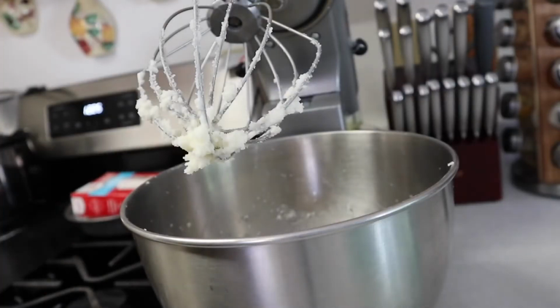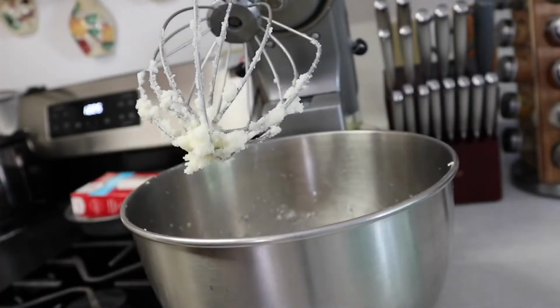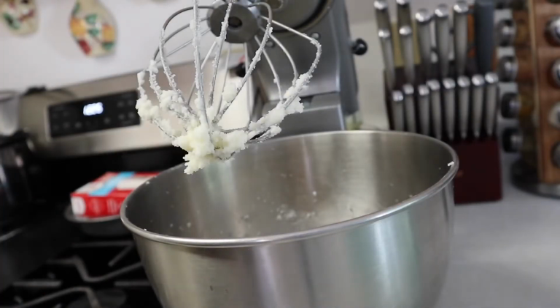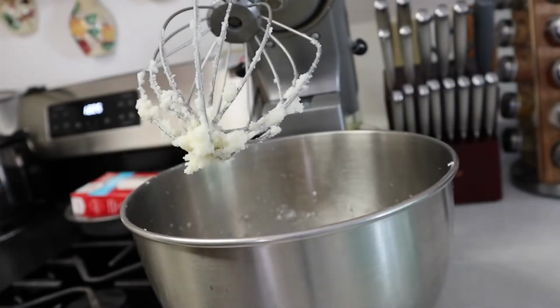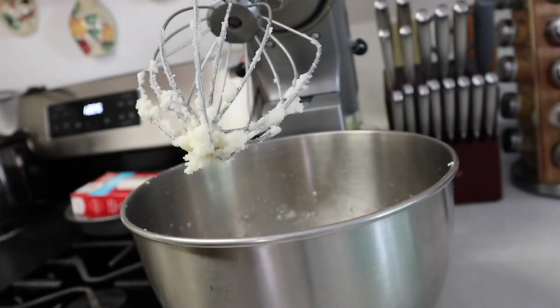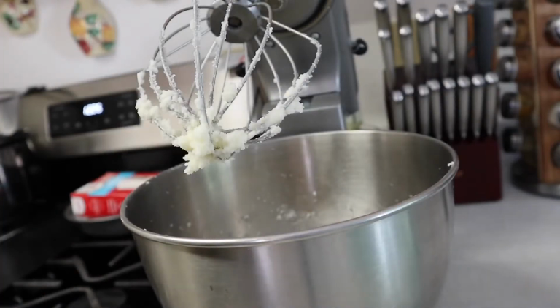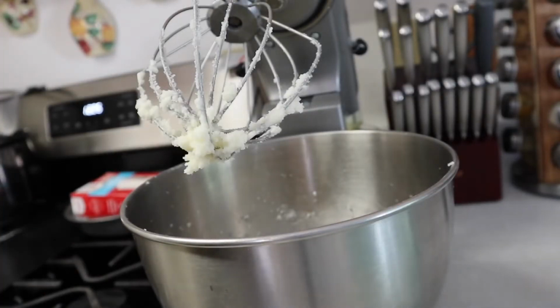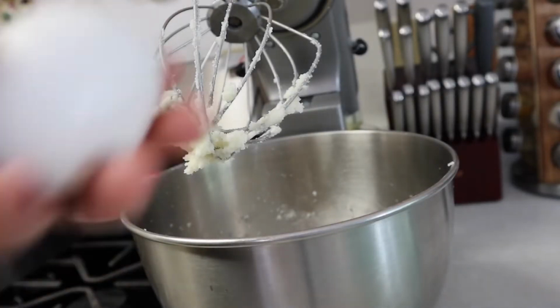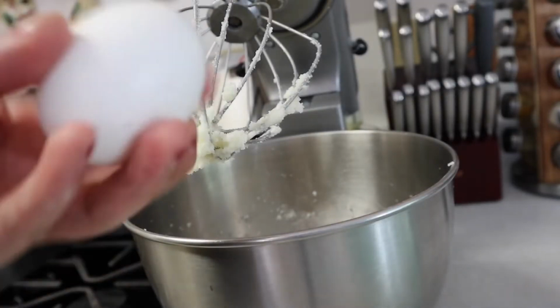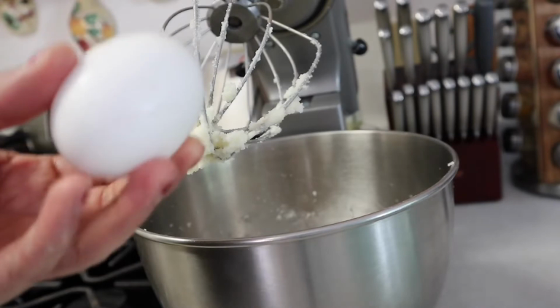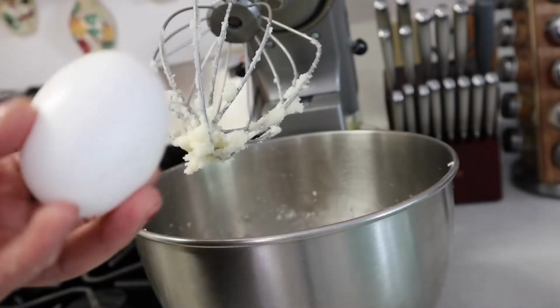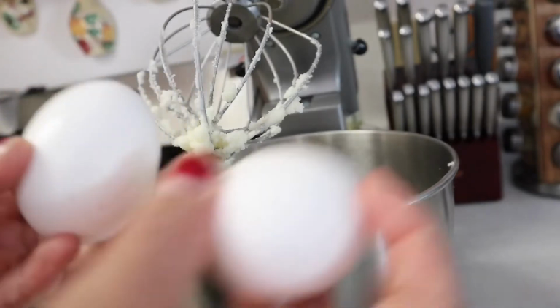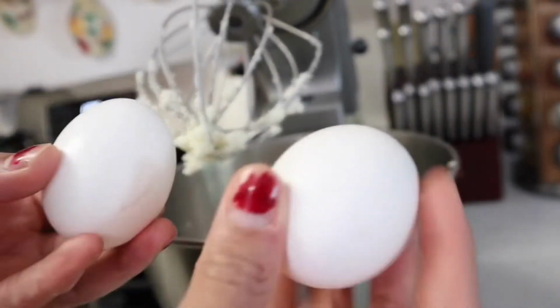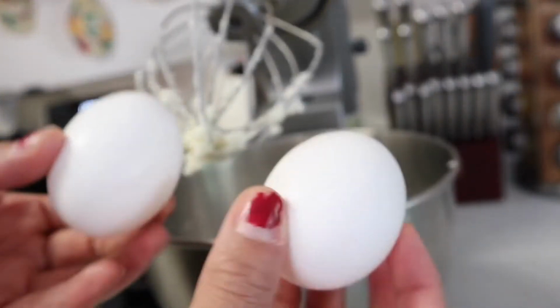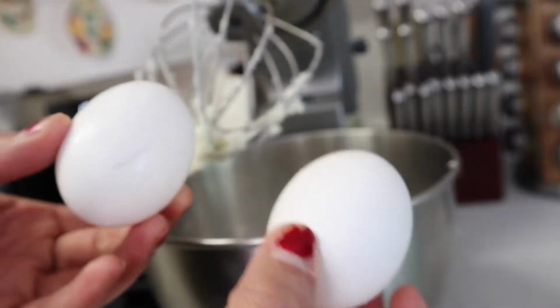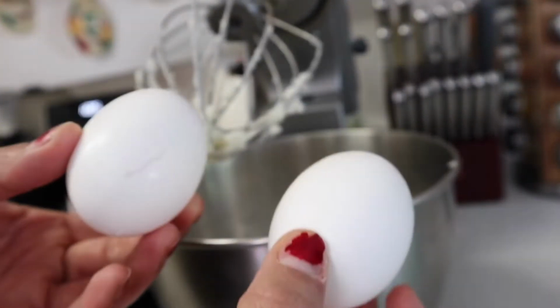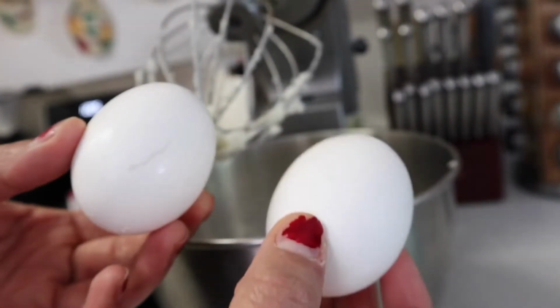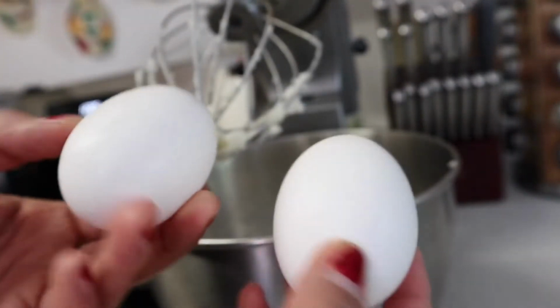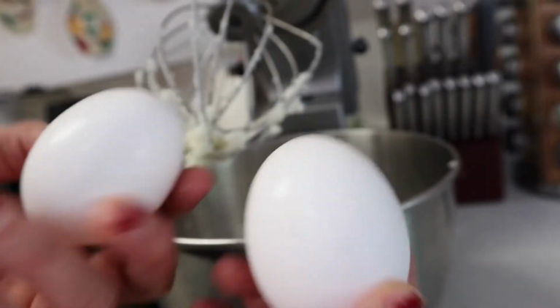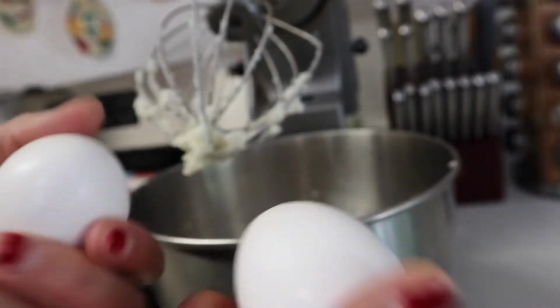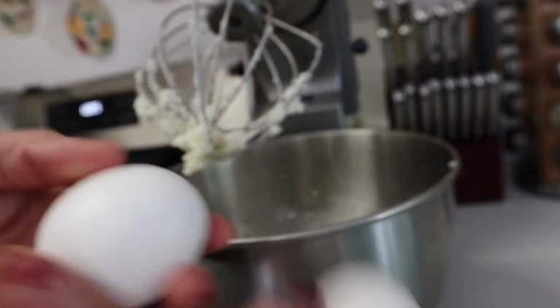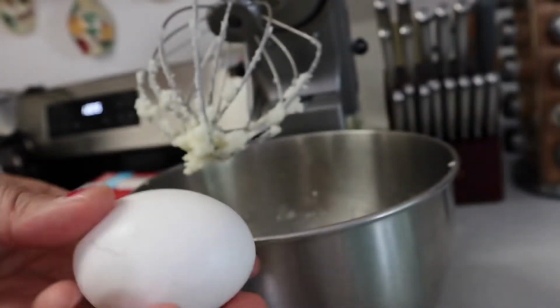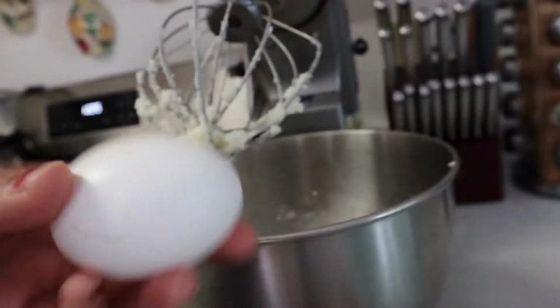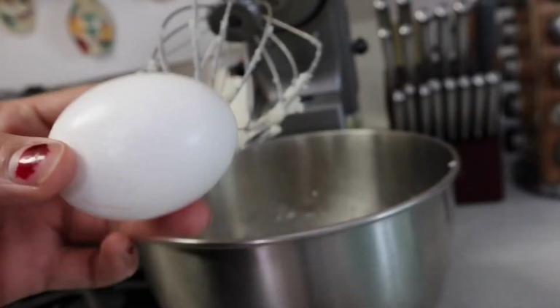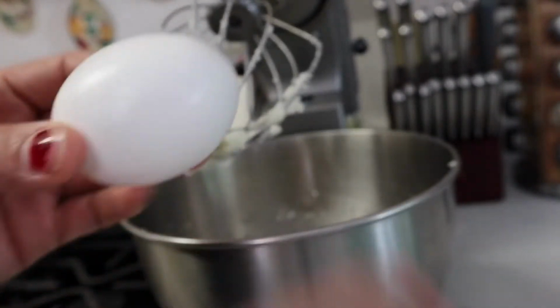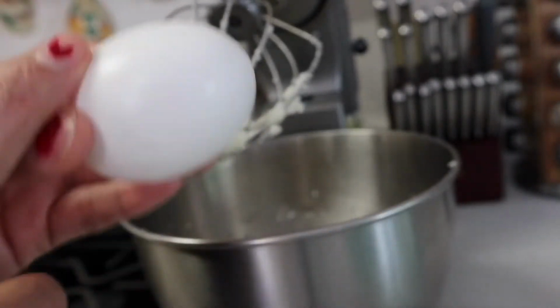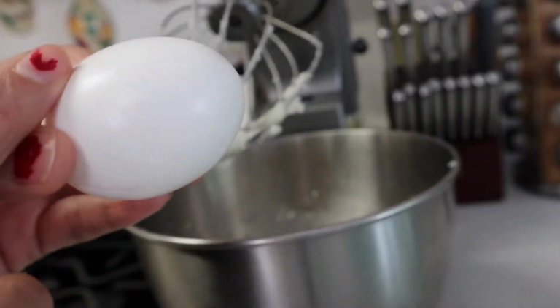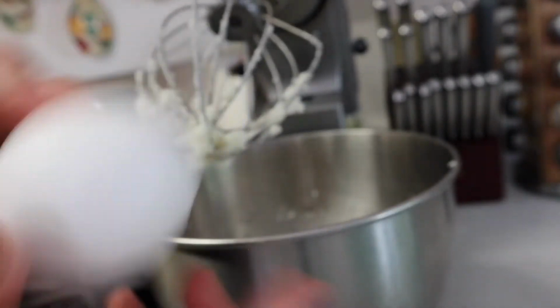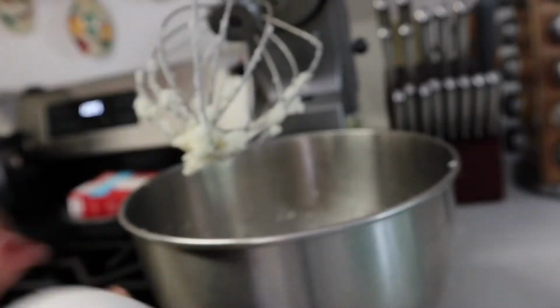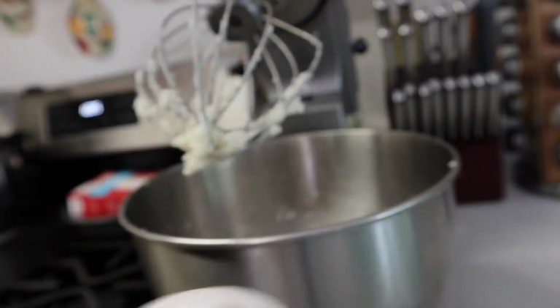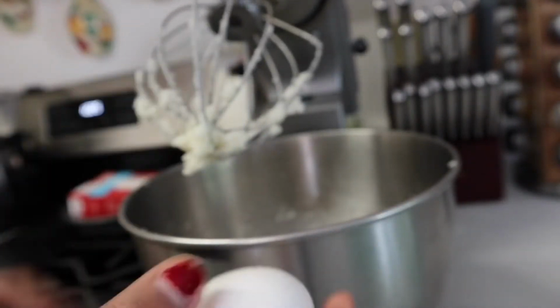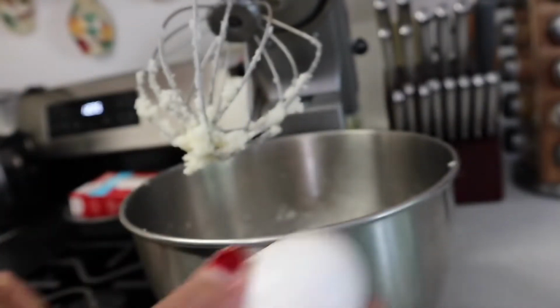Now we're gonna go ahead and add our two eggs, making sure we do one at a time.